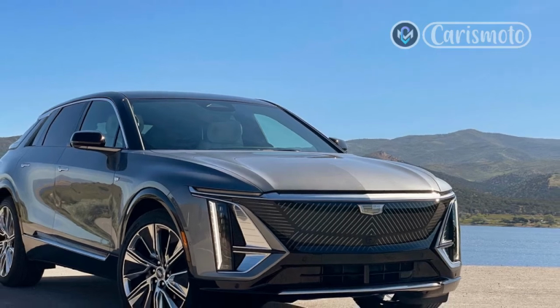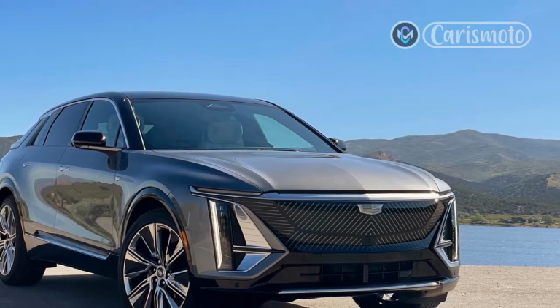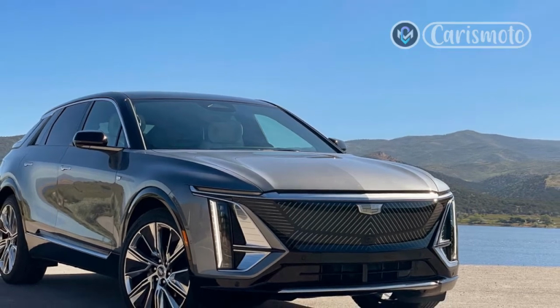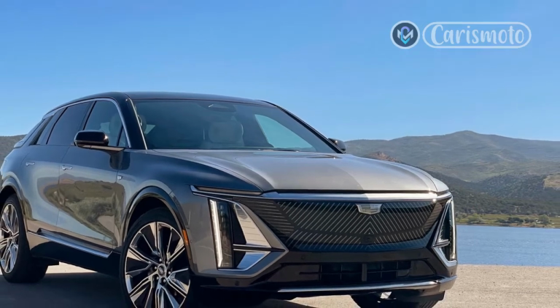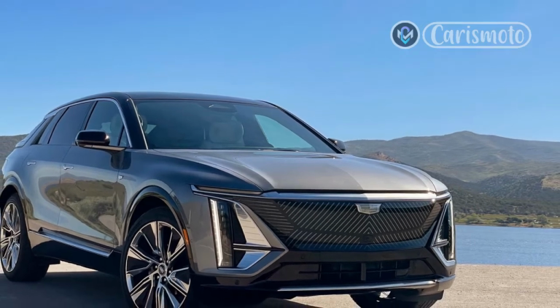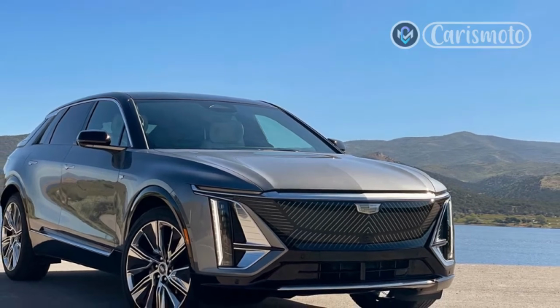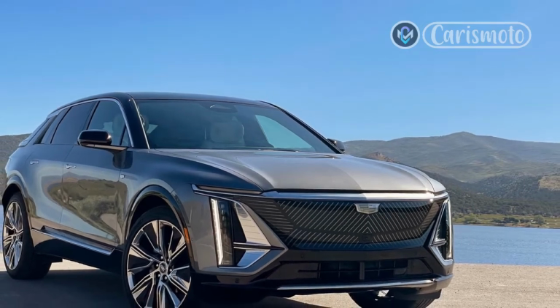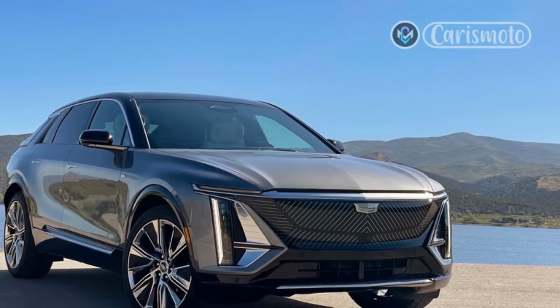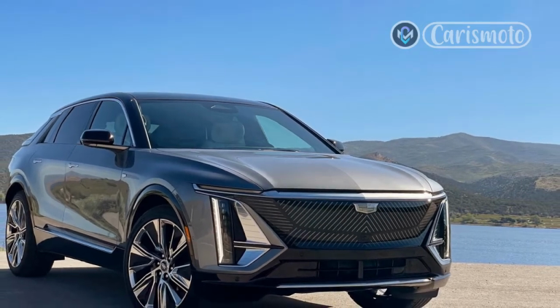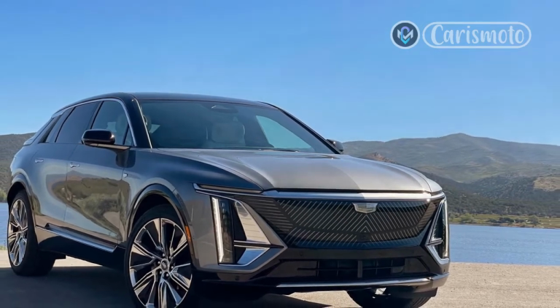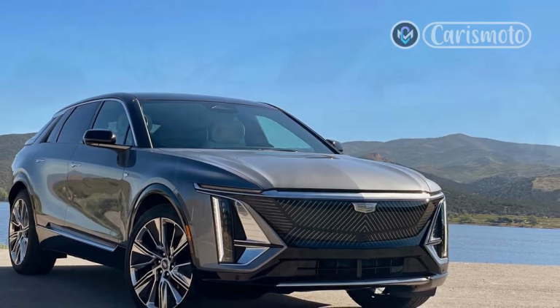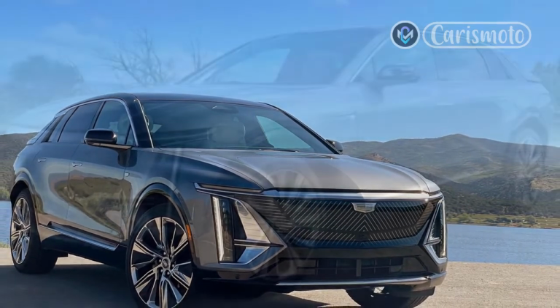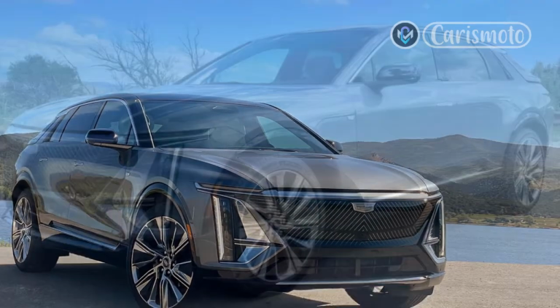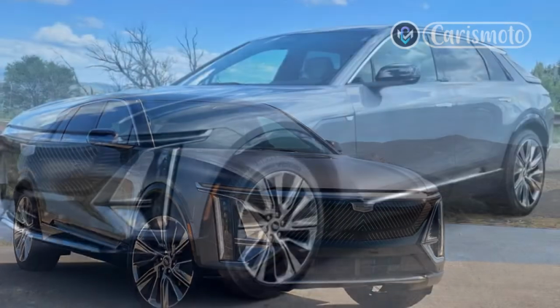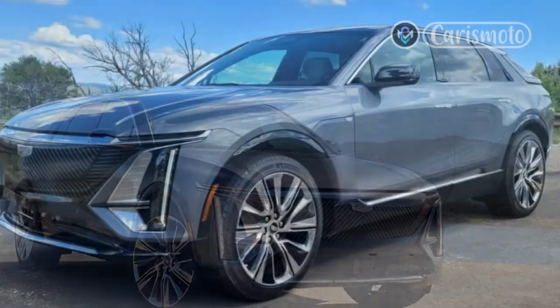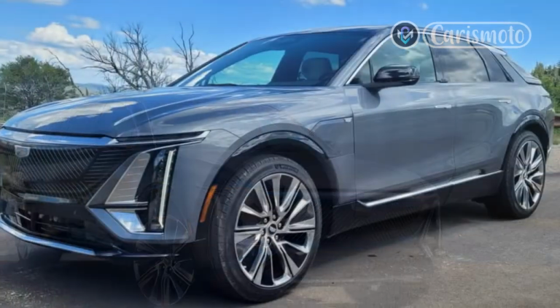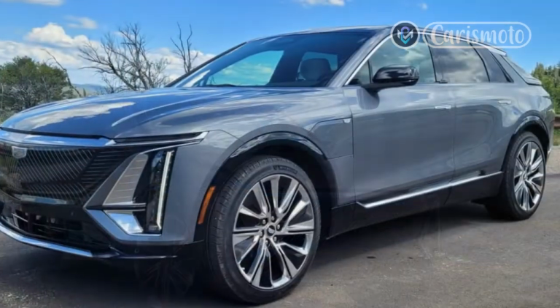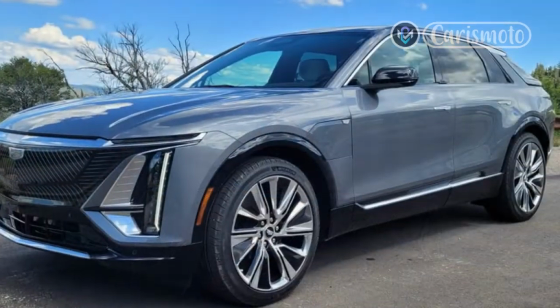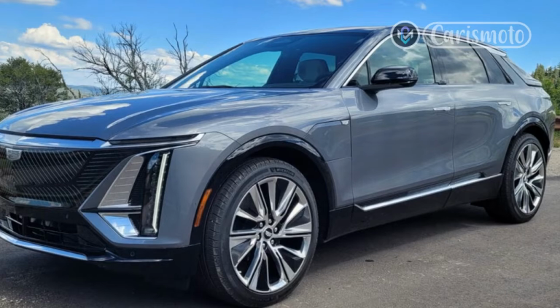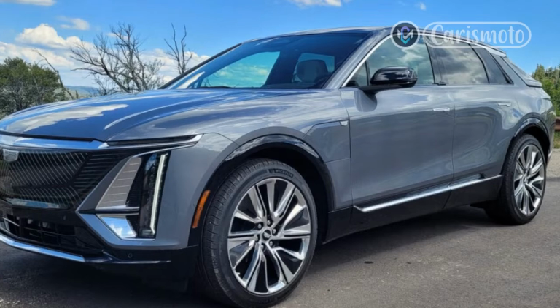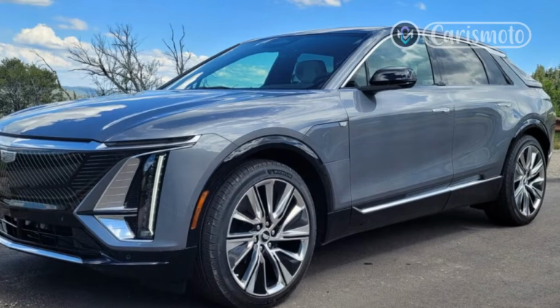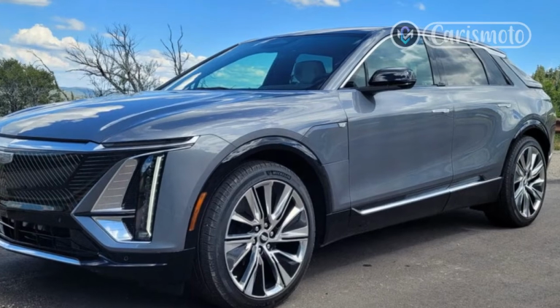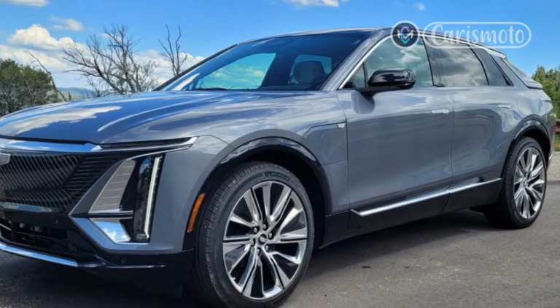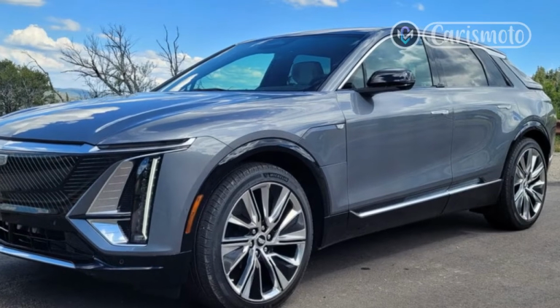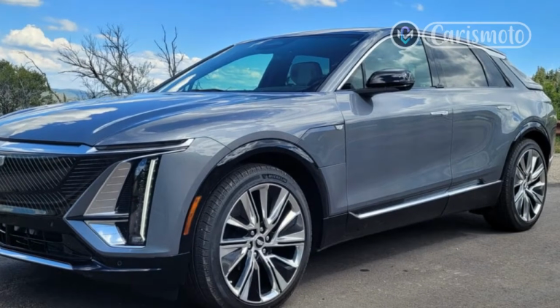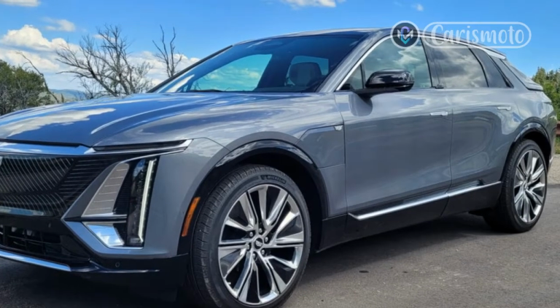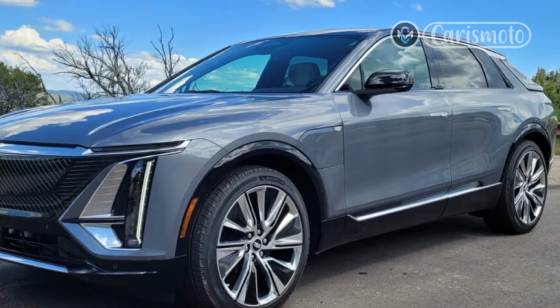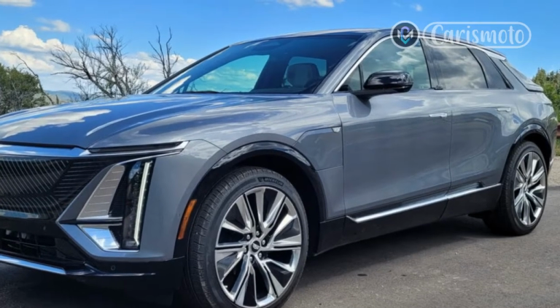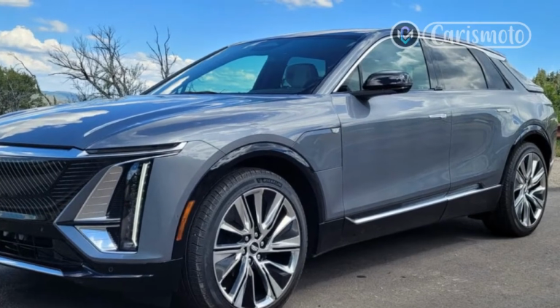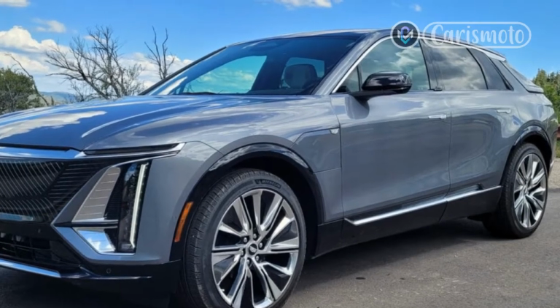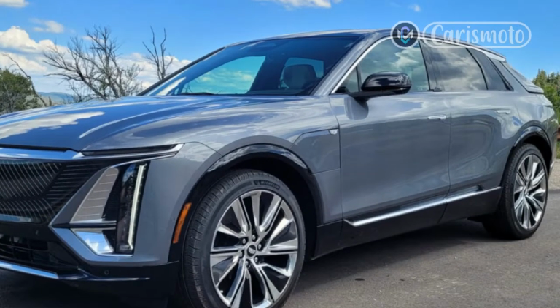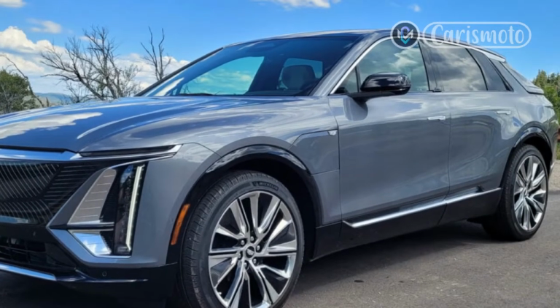Forget the ELR, please. You'll also have to forget the Blackwings to see how the Lyric keeps good on Cadillac's latest promise of reinvention. It starts with style.